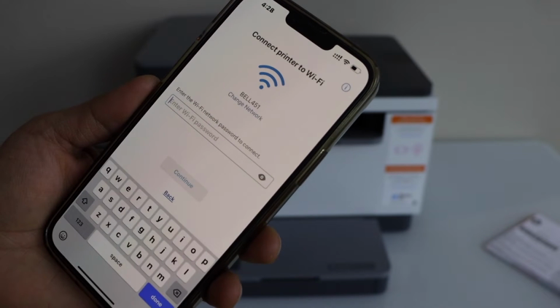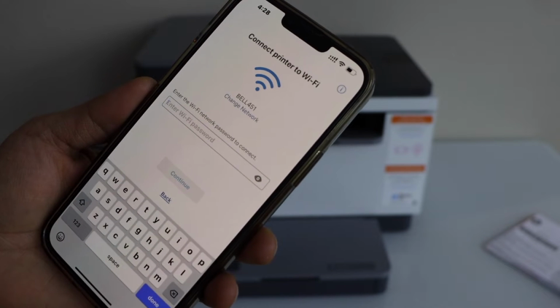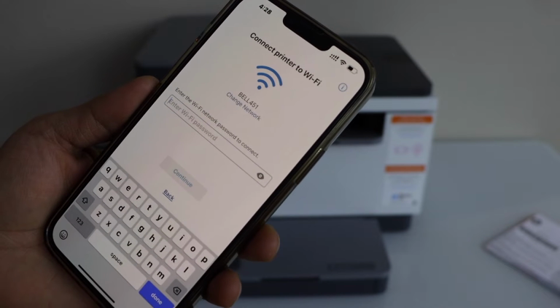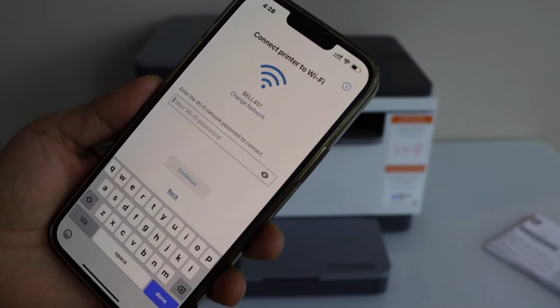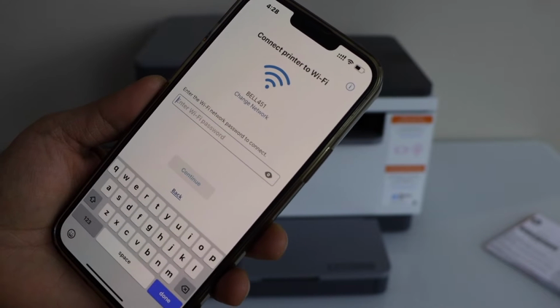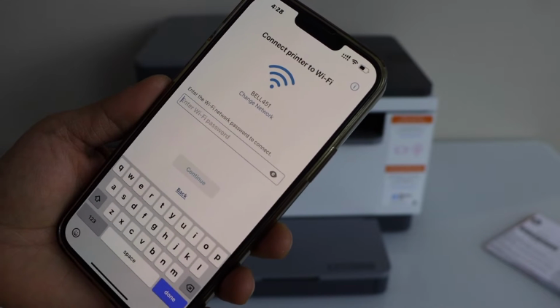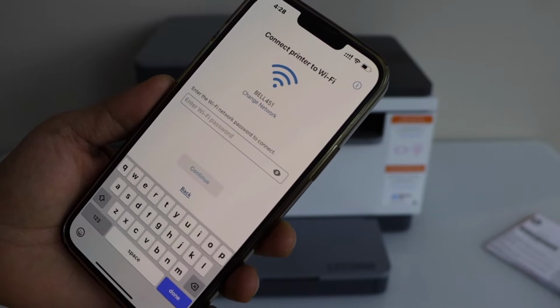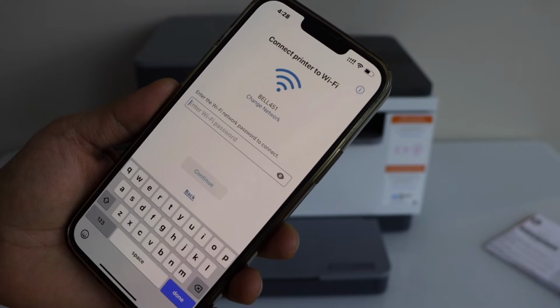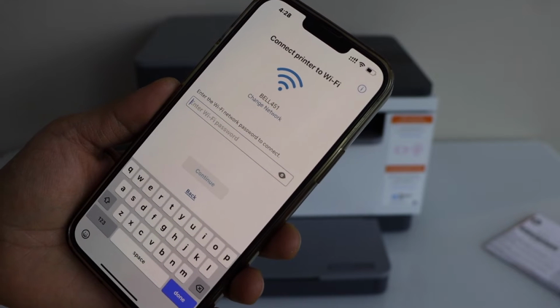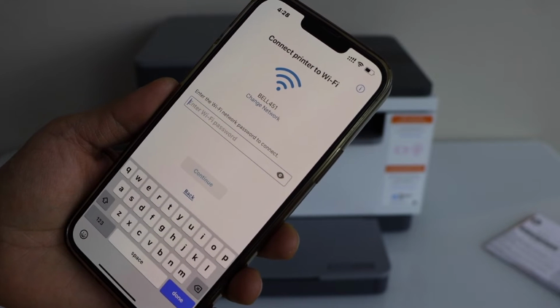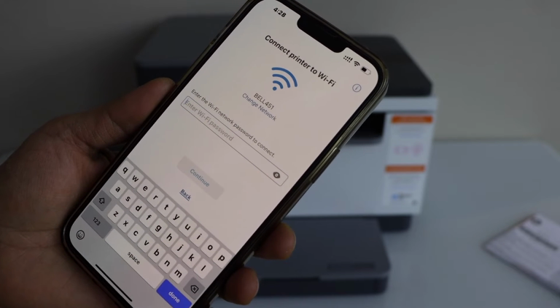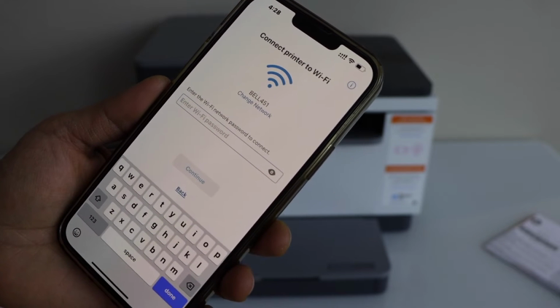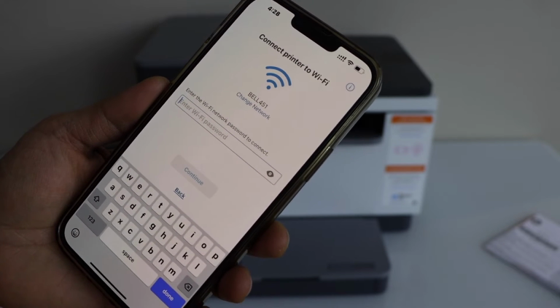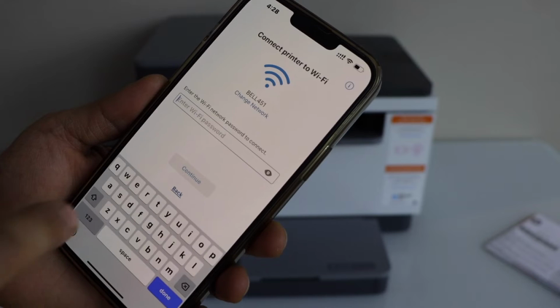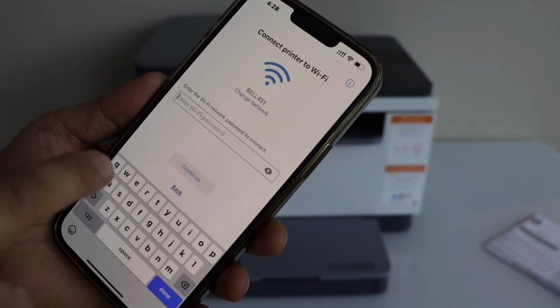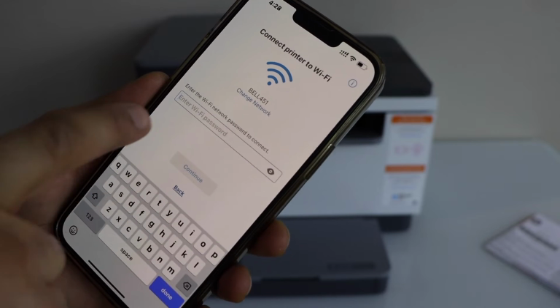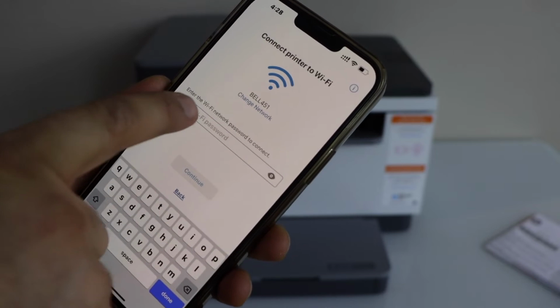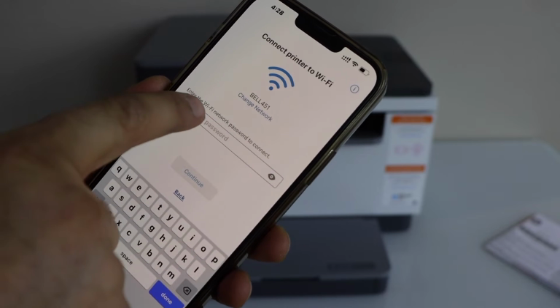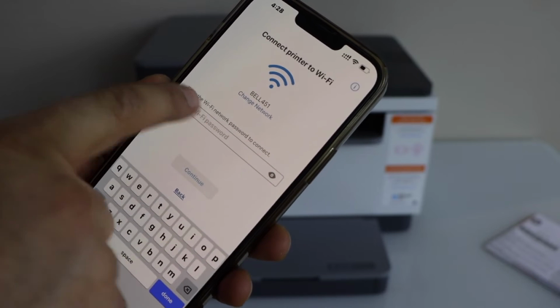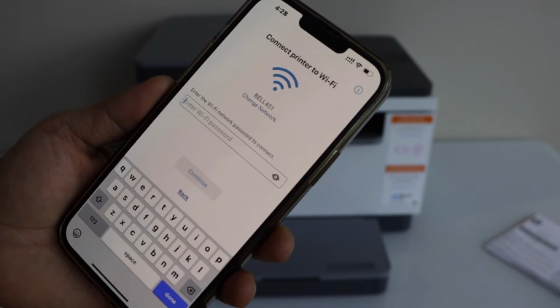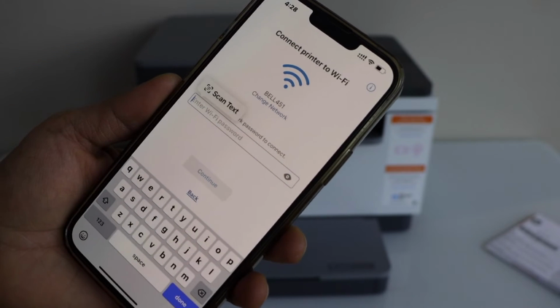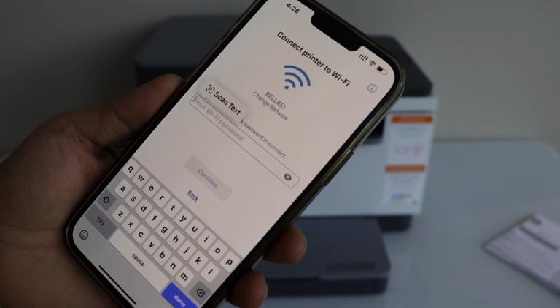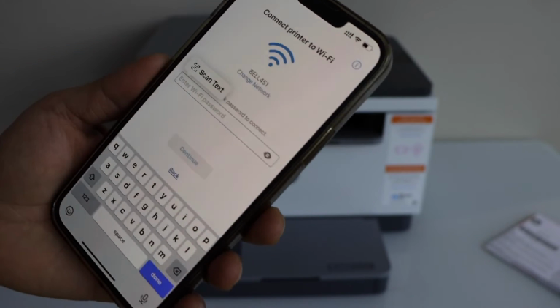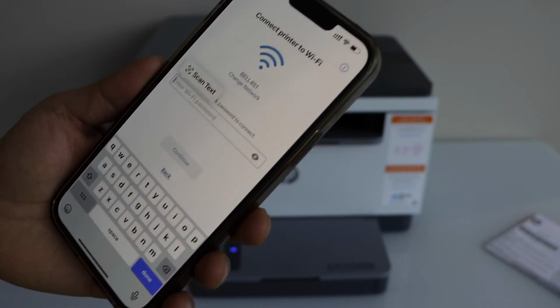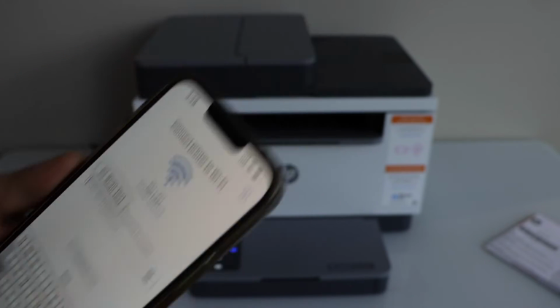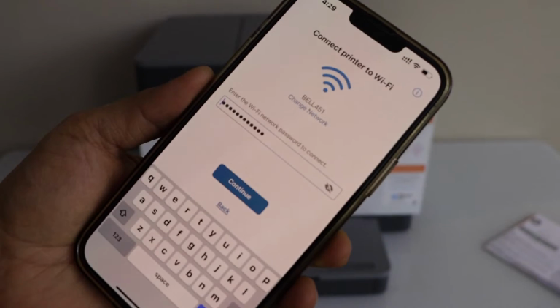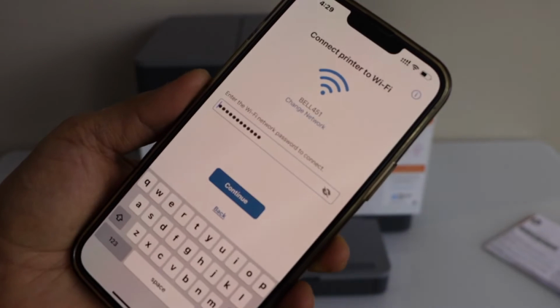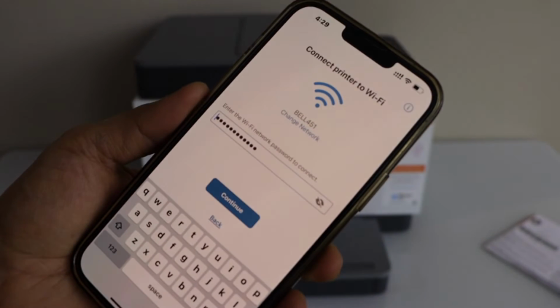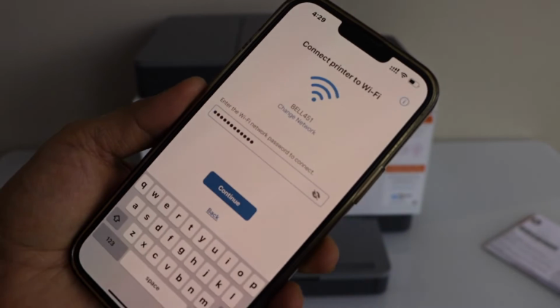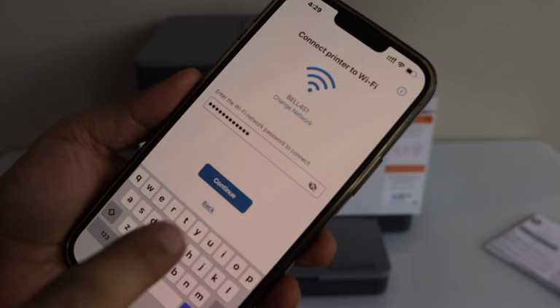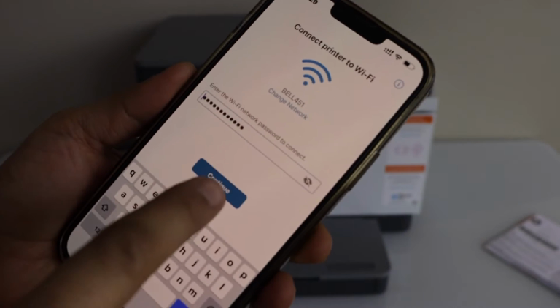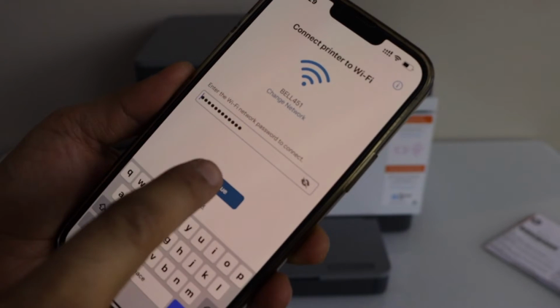It displays the name of your Wi-Fi network. Now enter your Wi-Fi password and click continue.